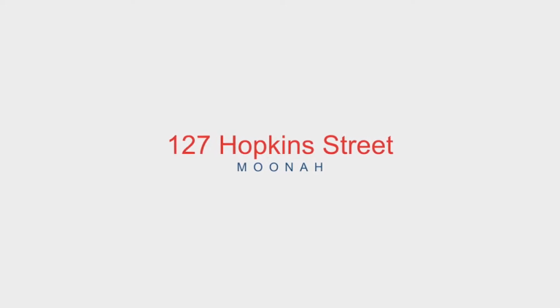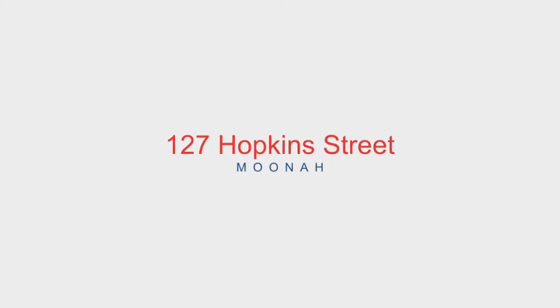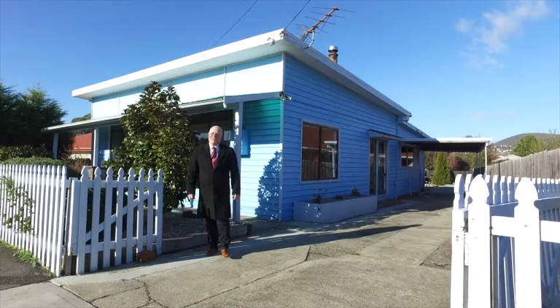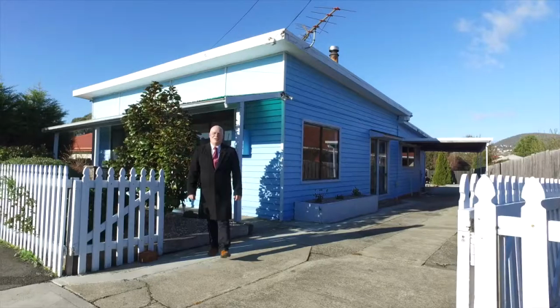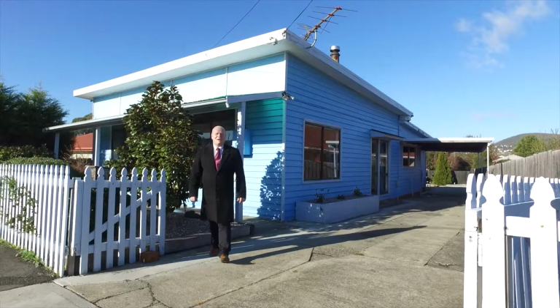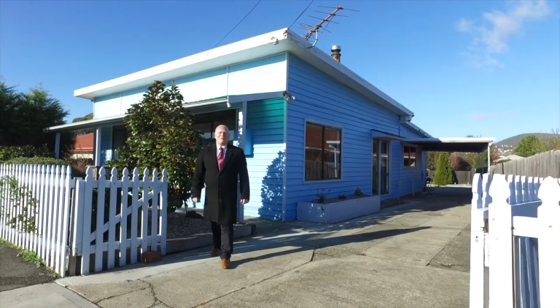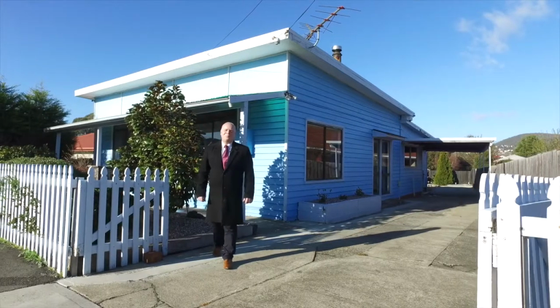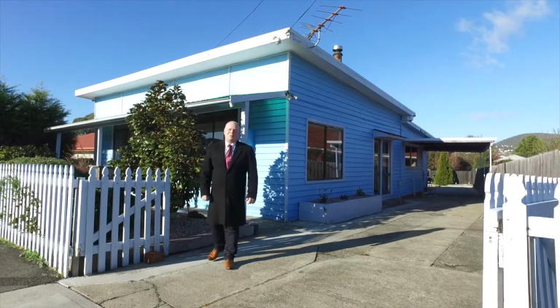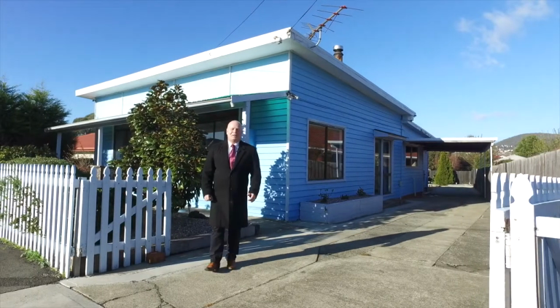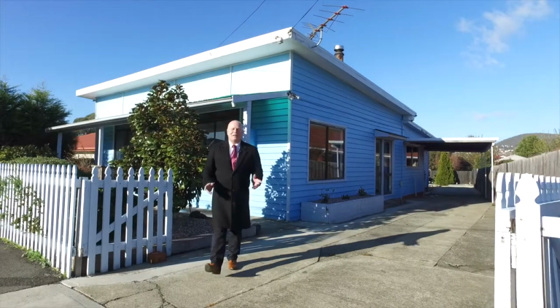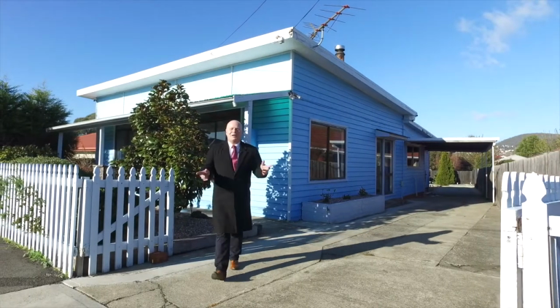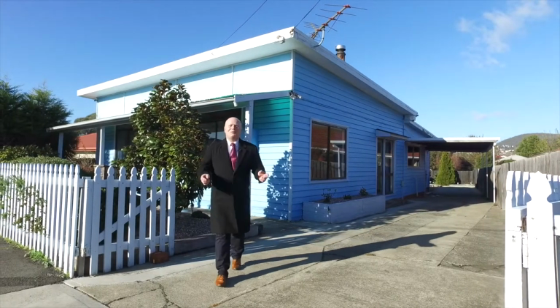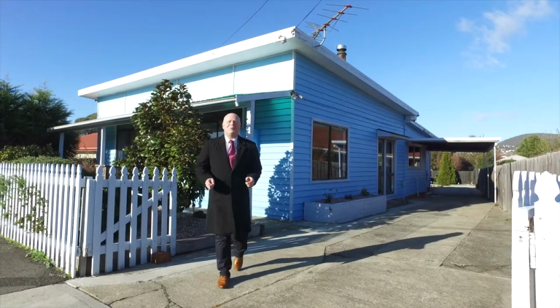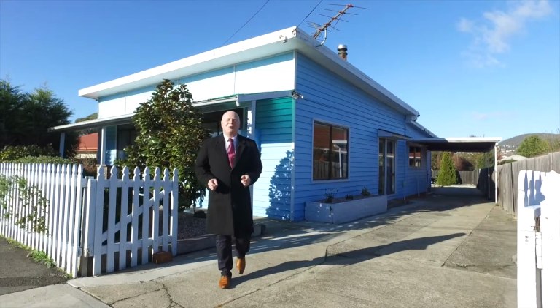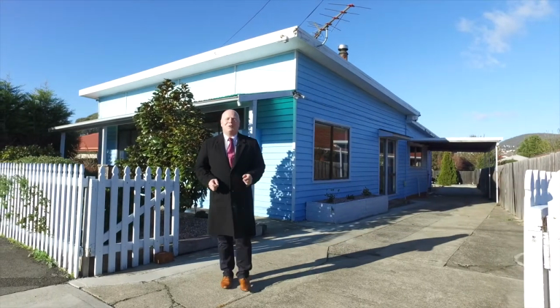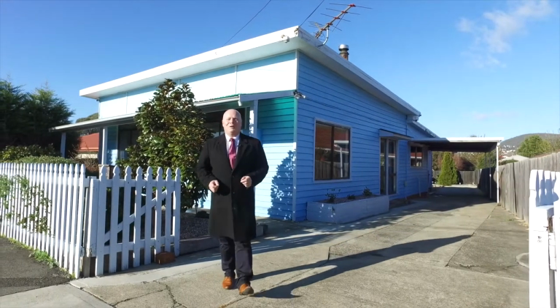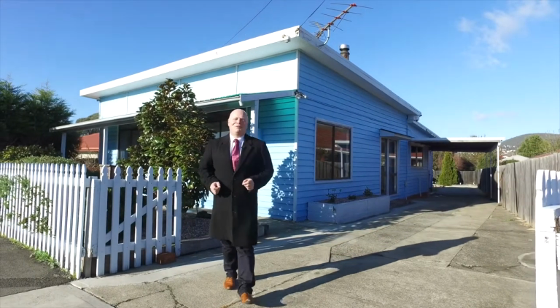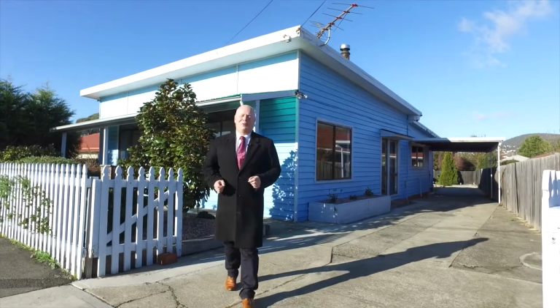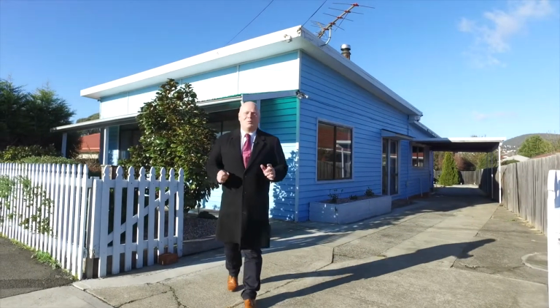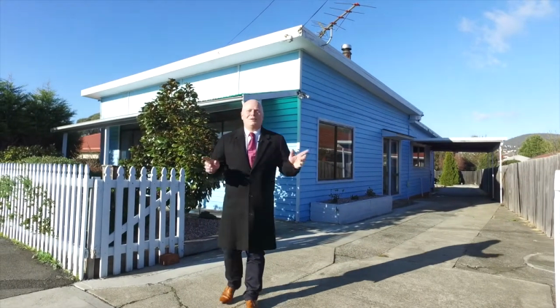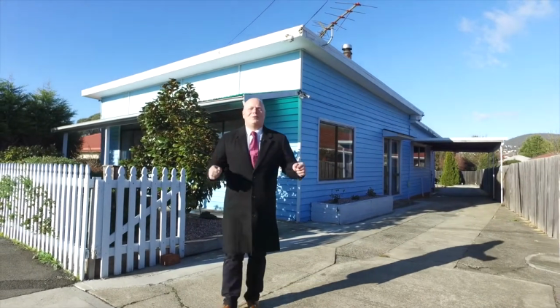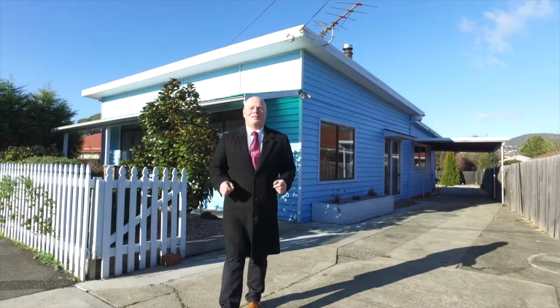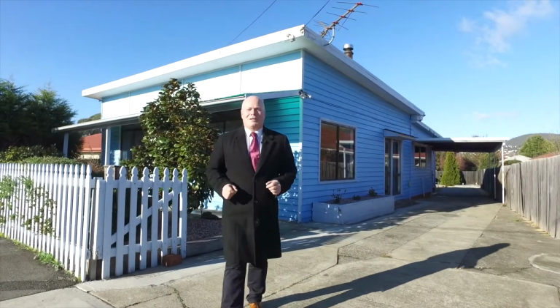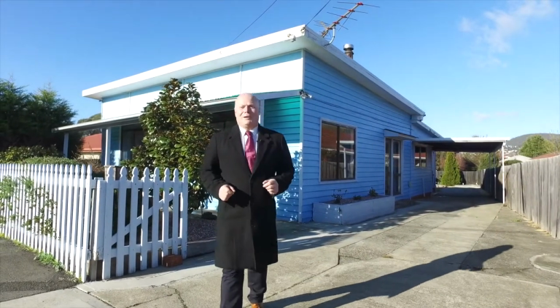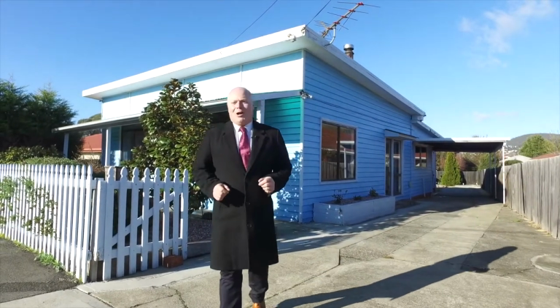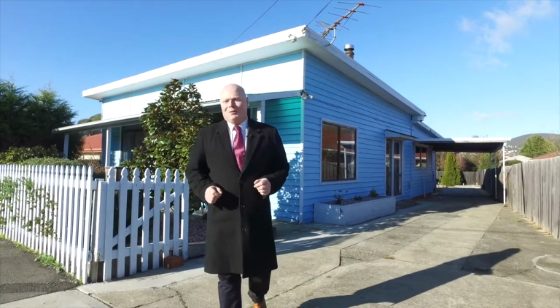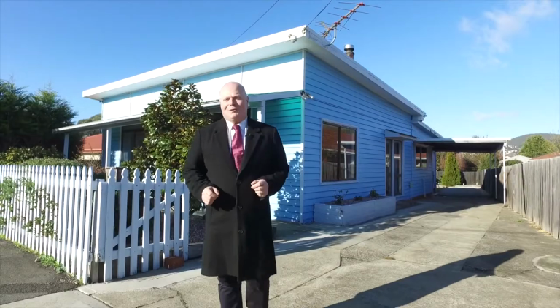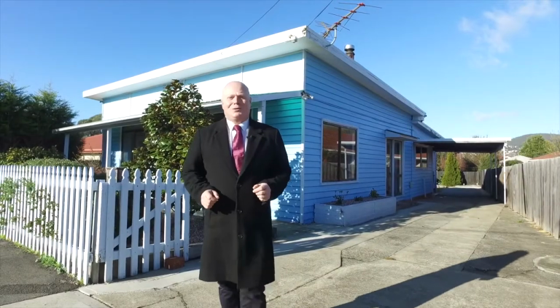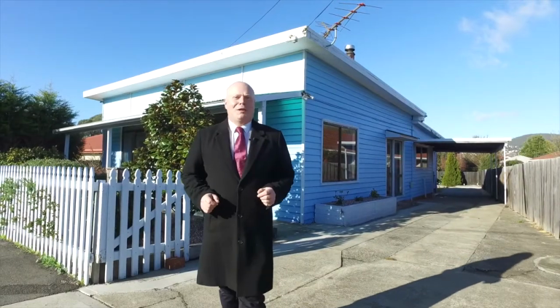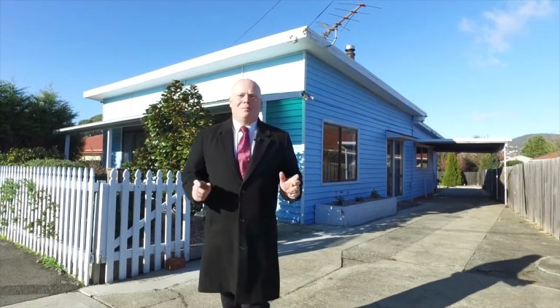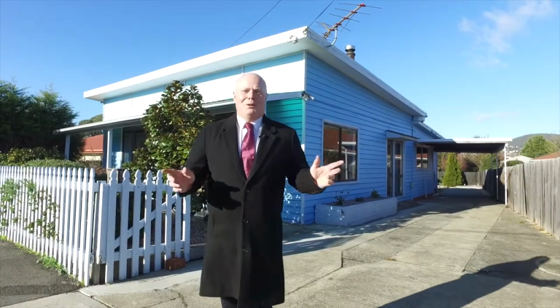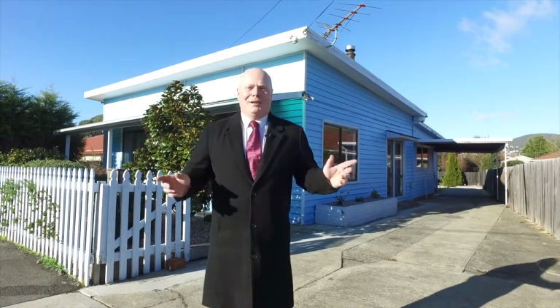Hi, I'm Kevin Sporting and I'd like to welcome you here to 127 Hopkins Street, Moonah.